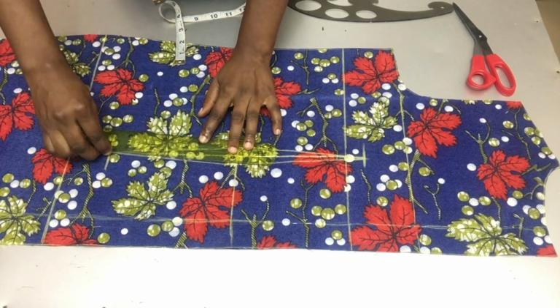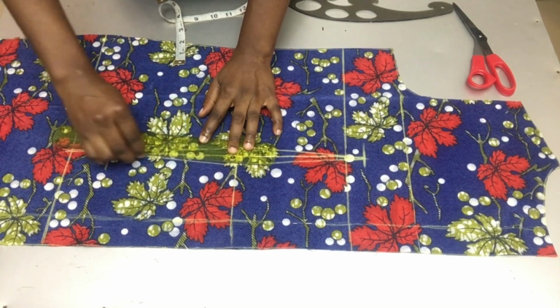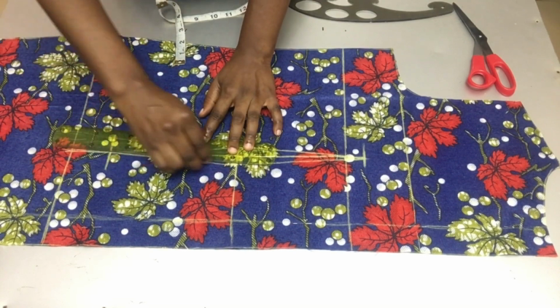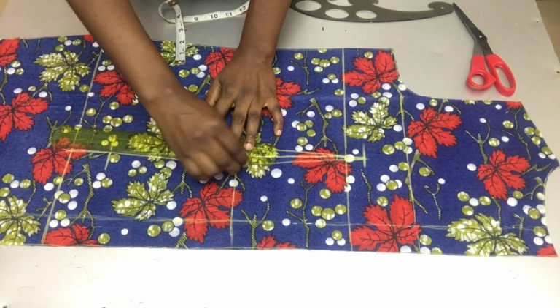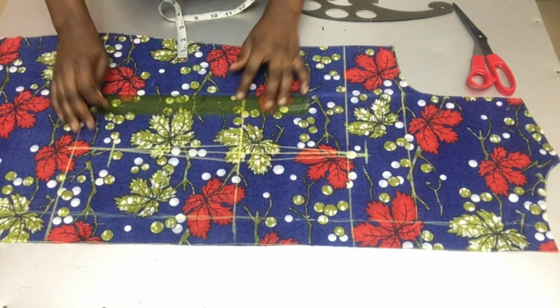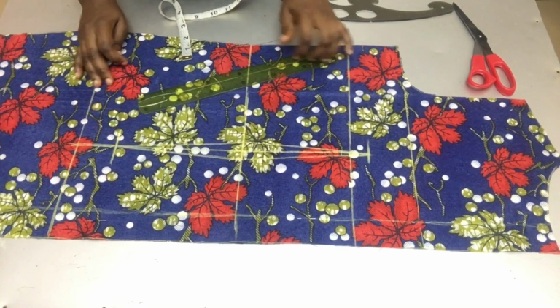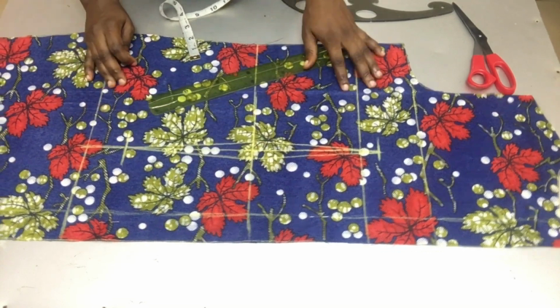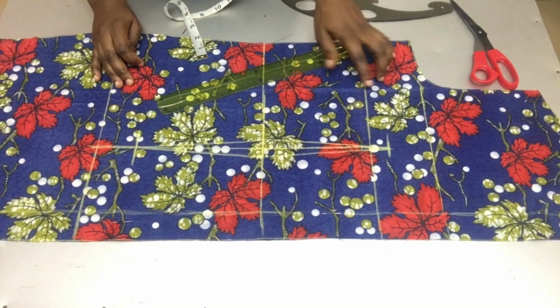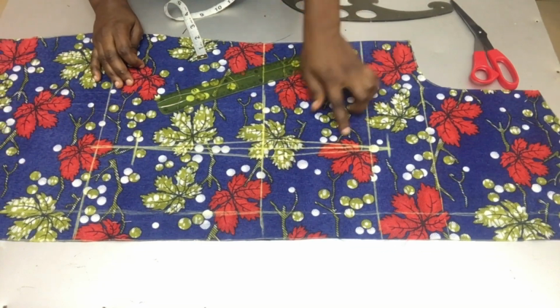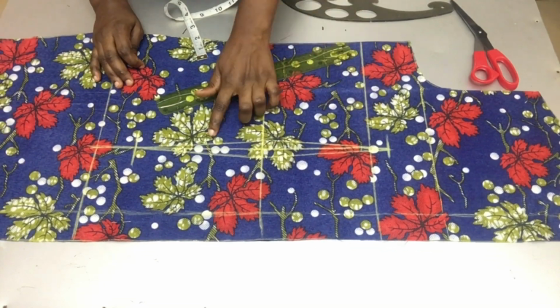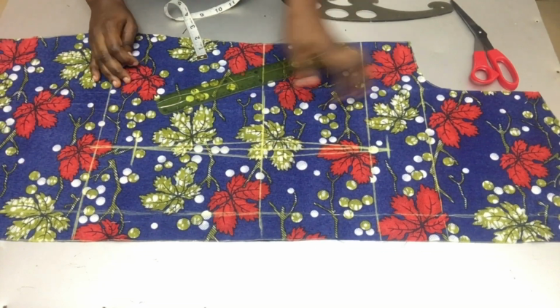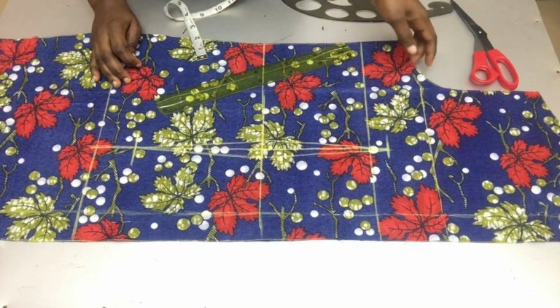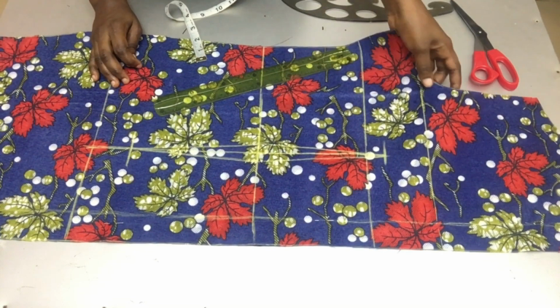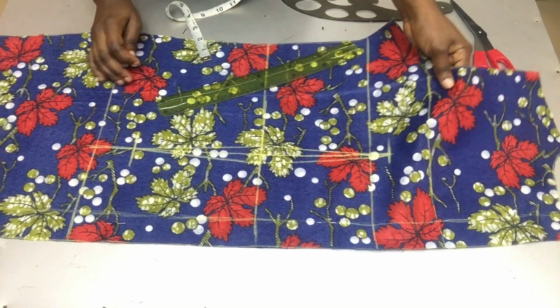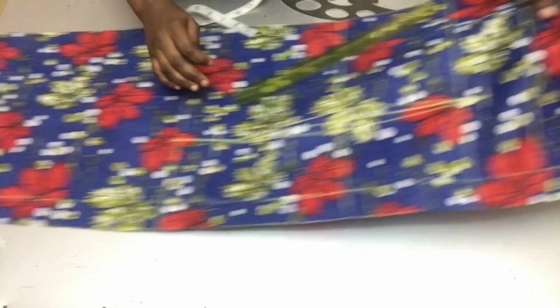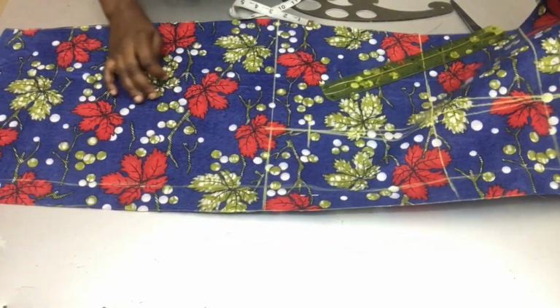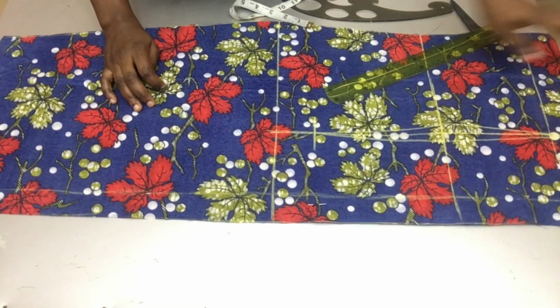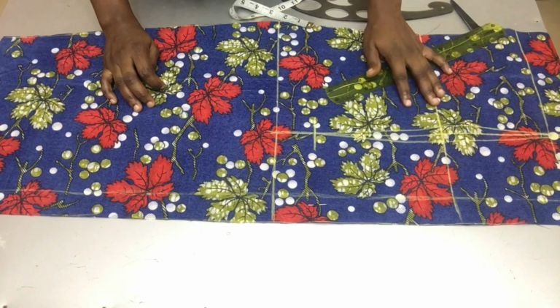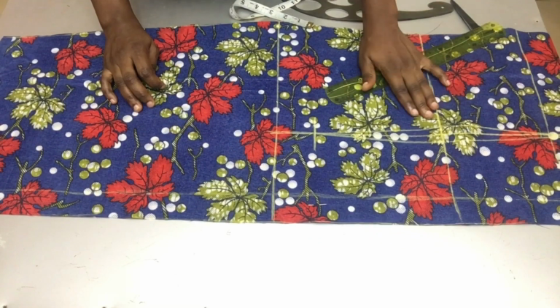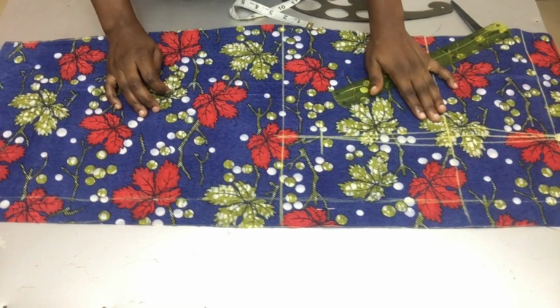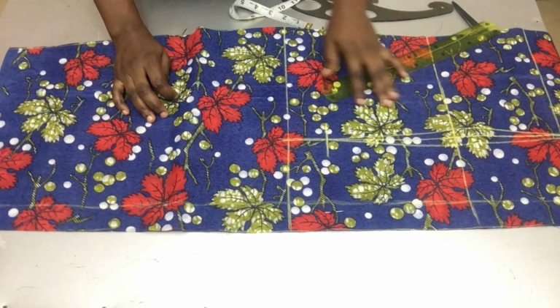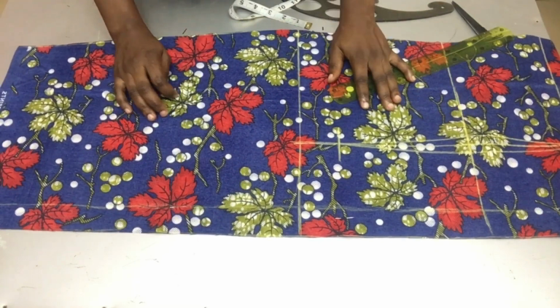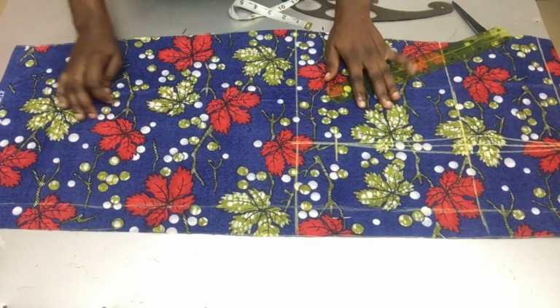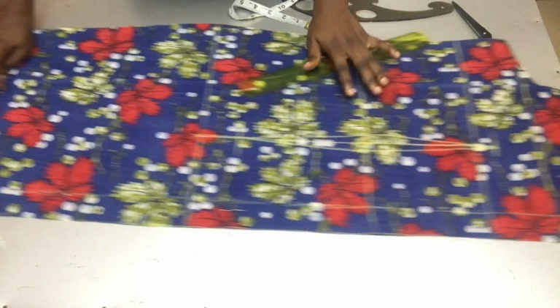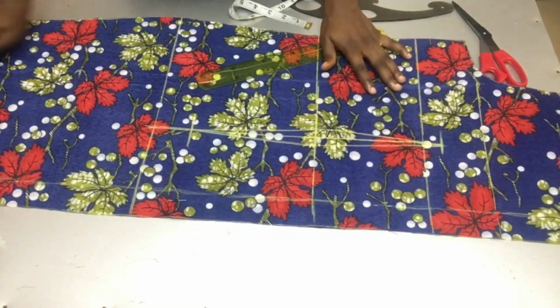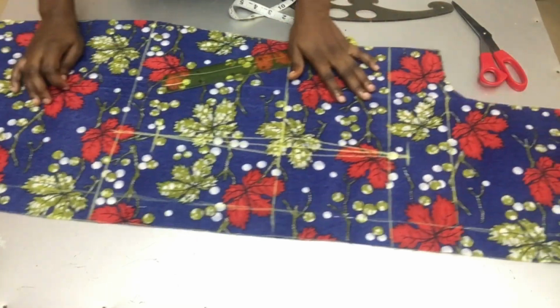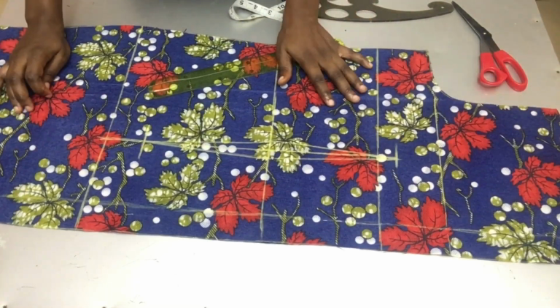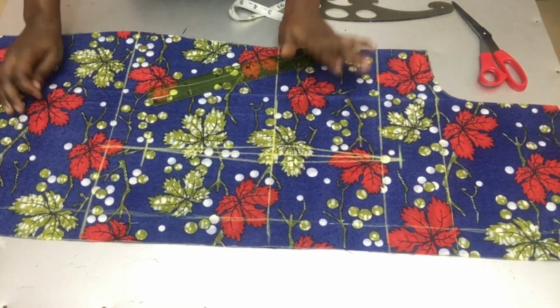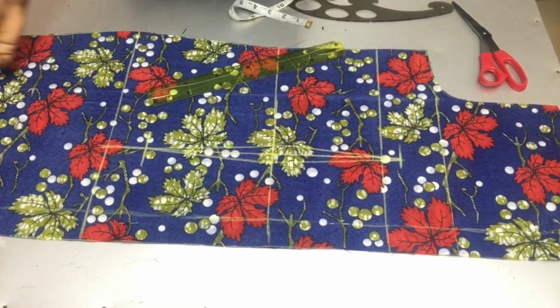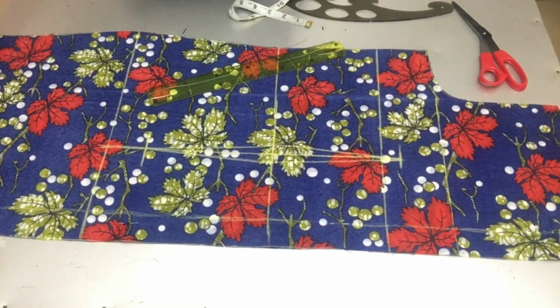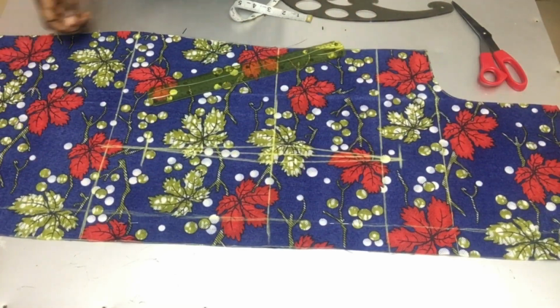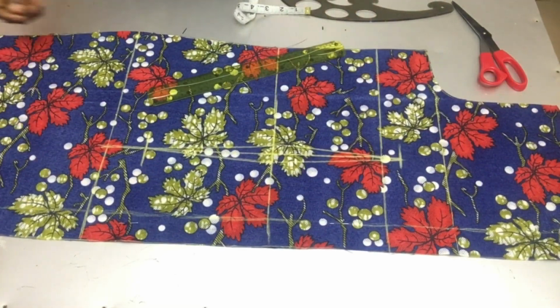I'll do the same for the other side, and that will be all for the back pattern.